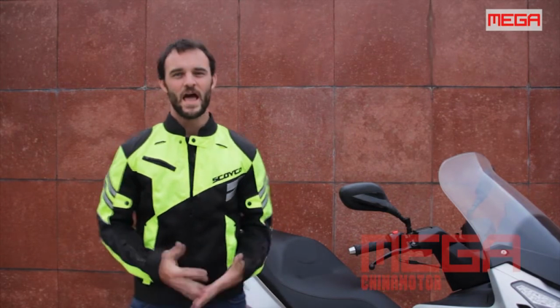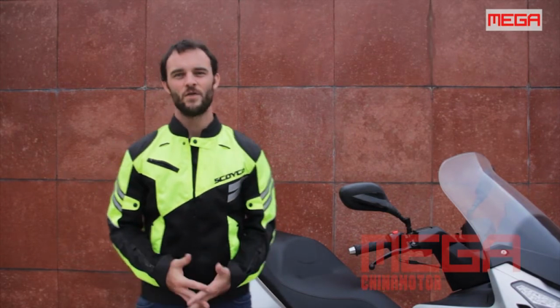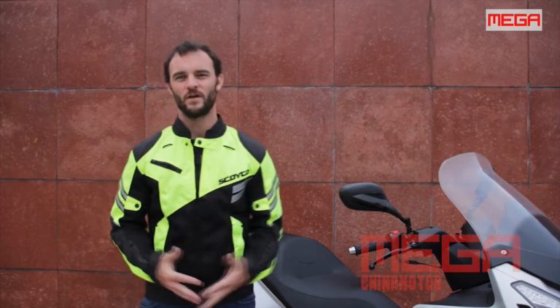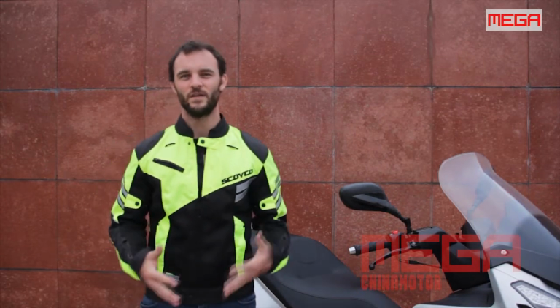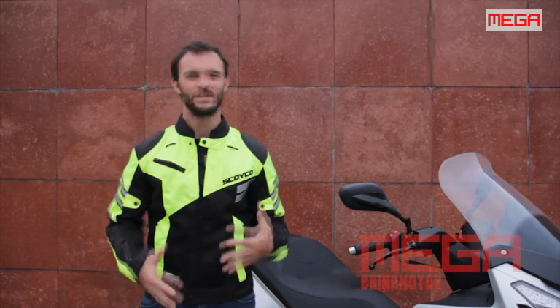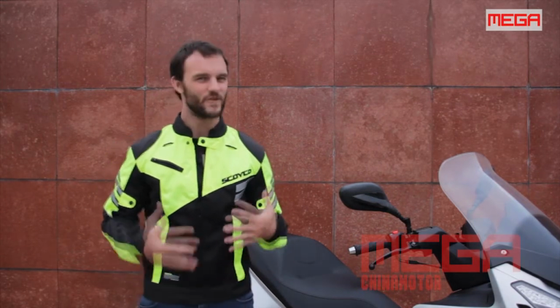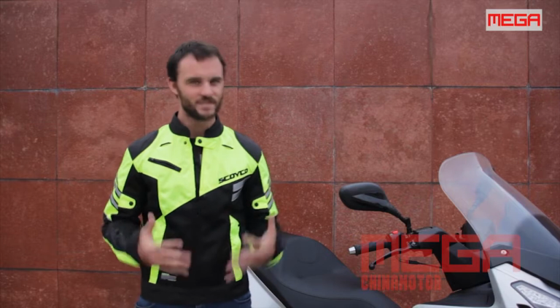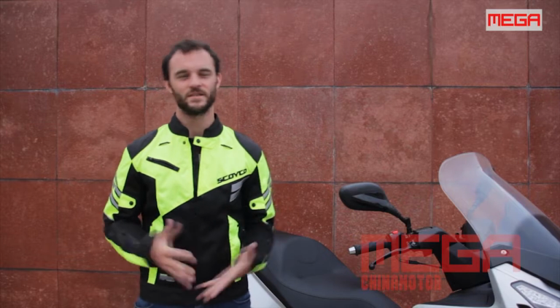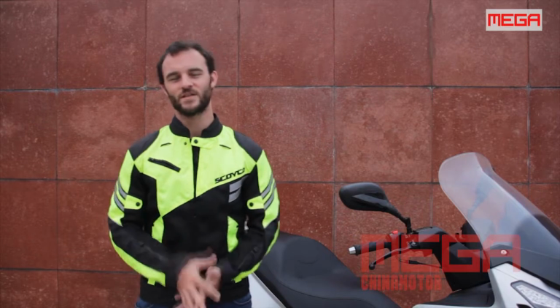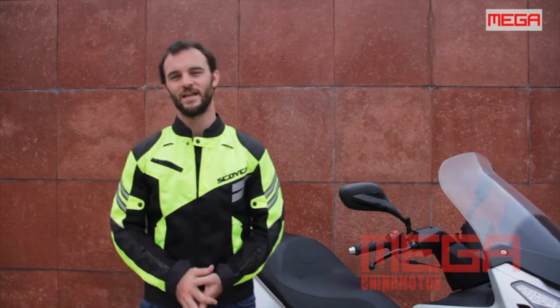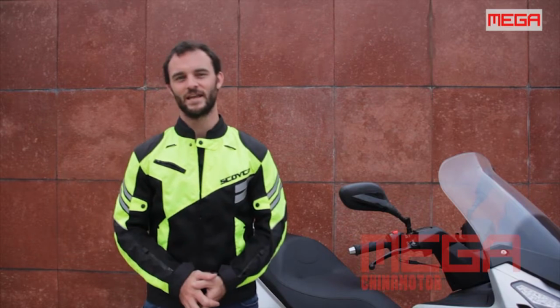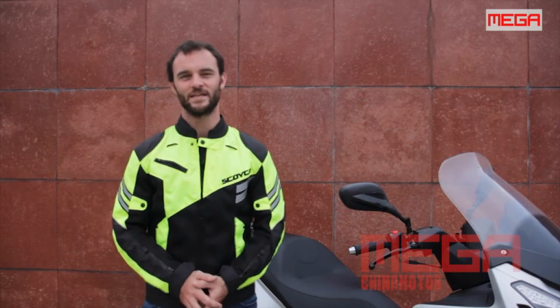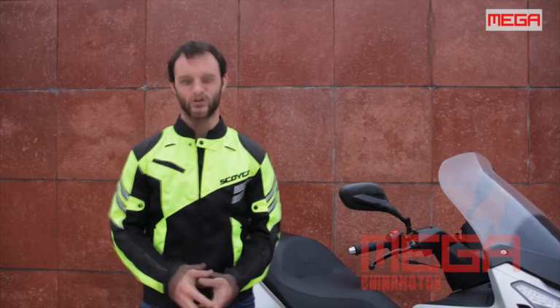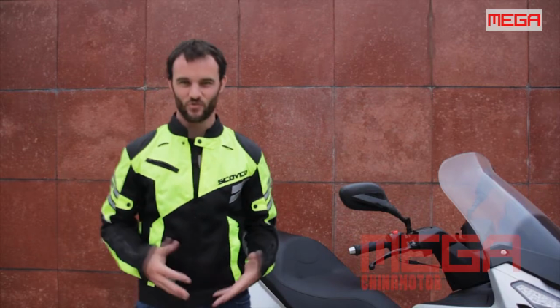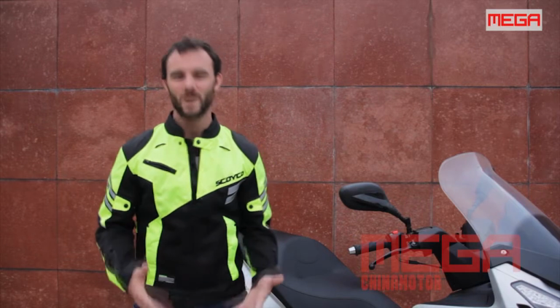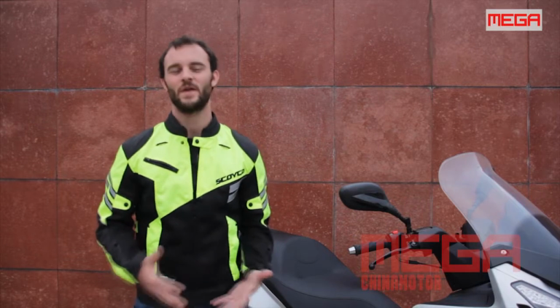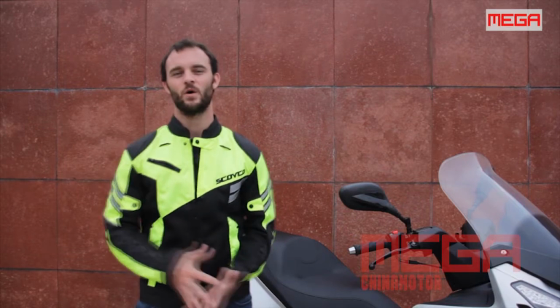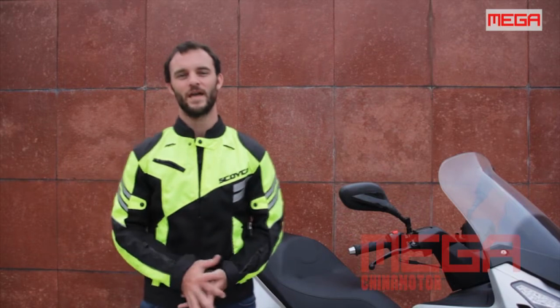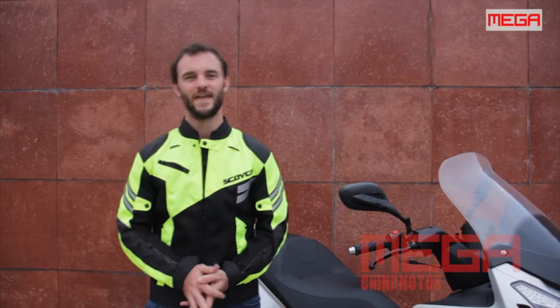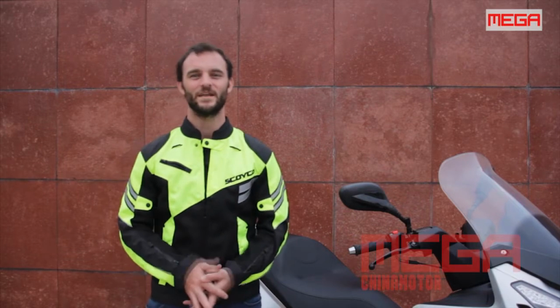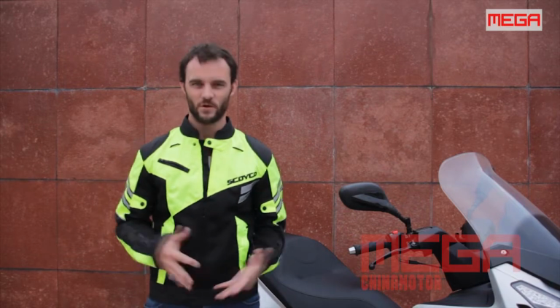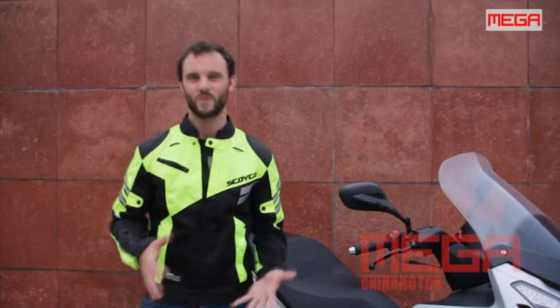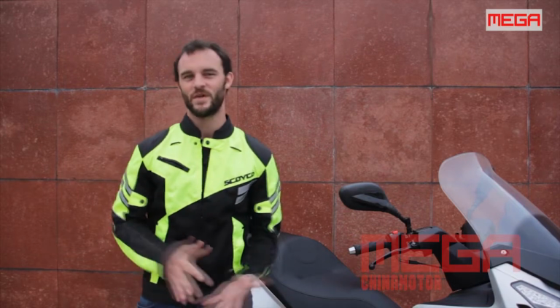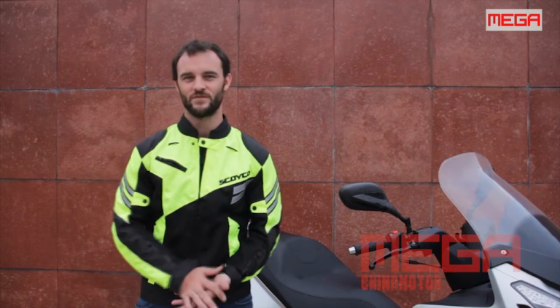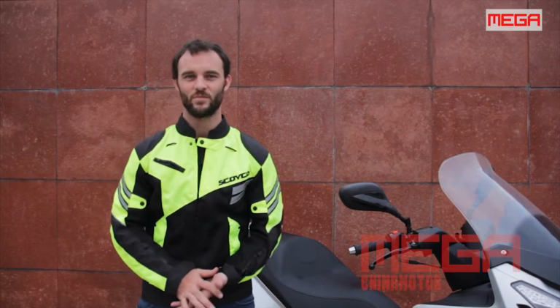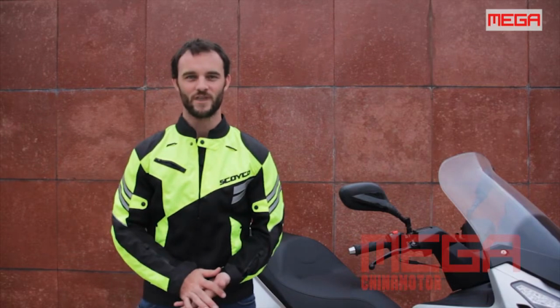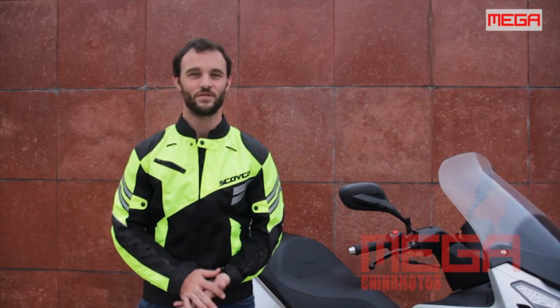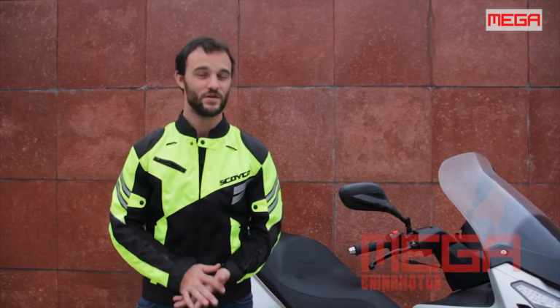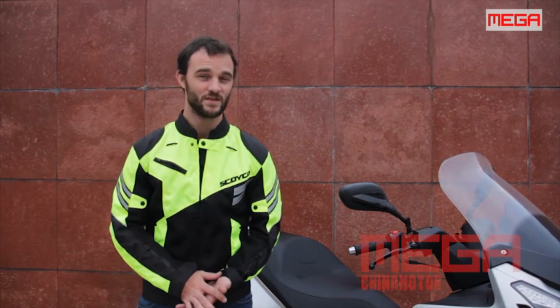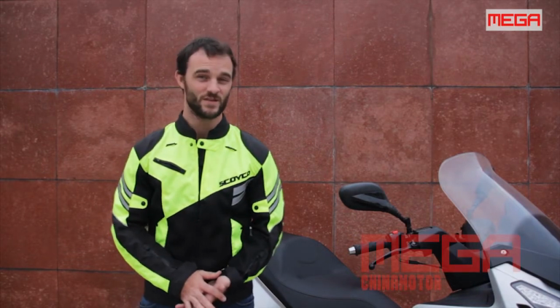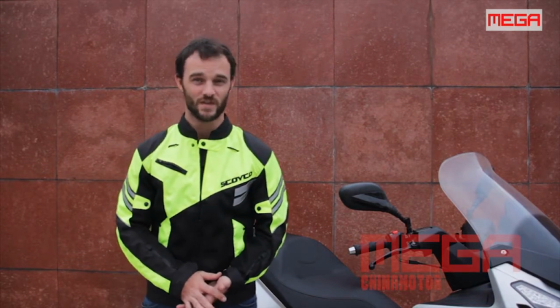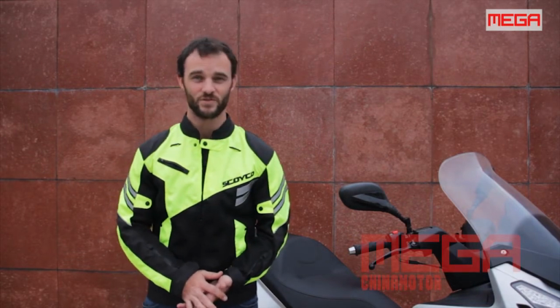However, it's got excellent styling, it's got some great power, and it's very competitively priced at $3900.